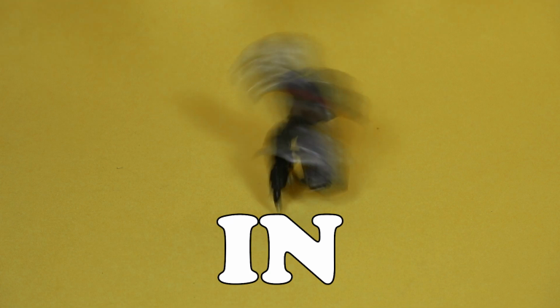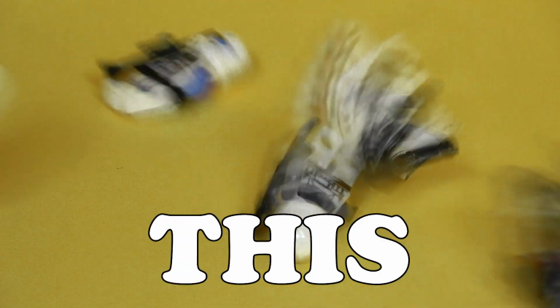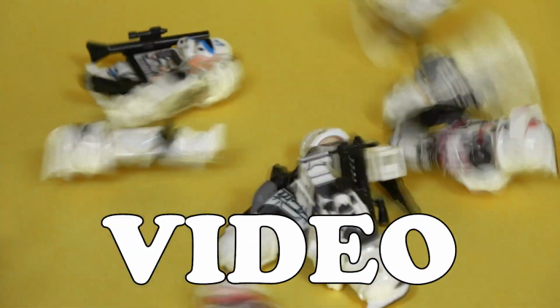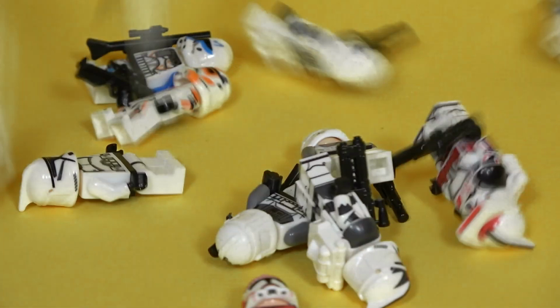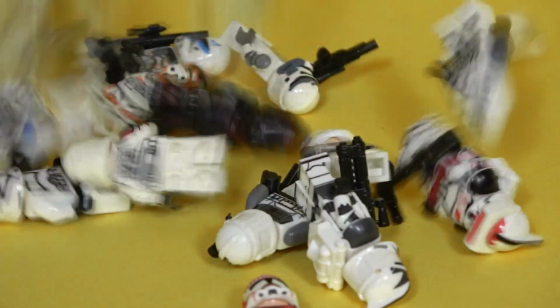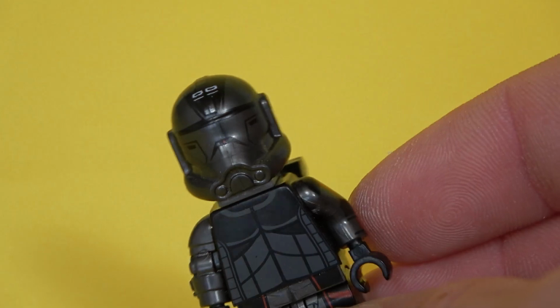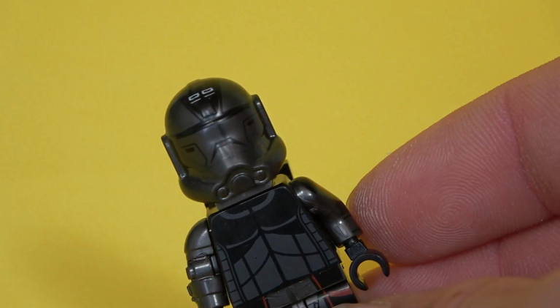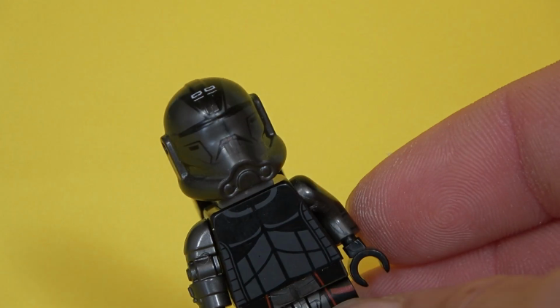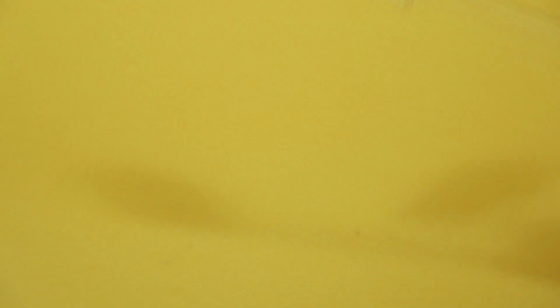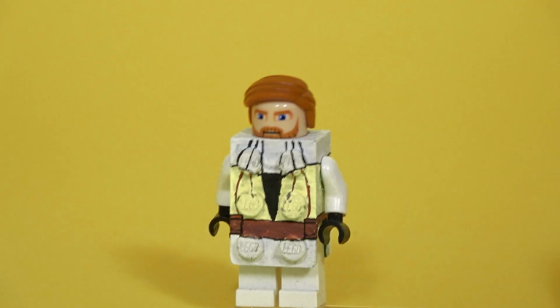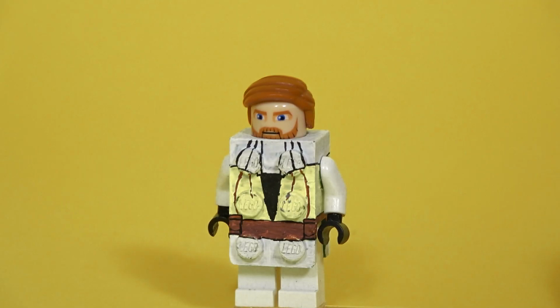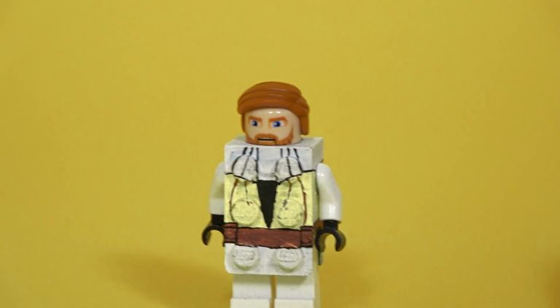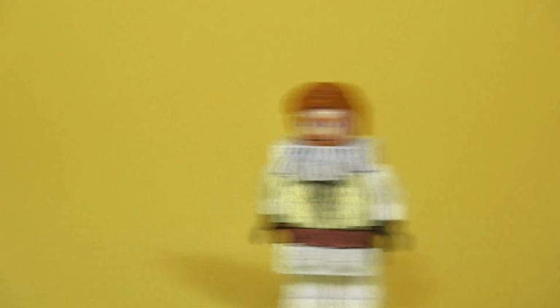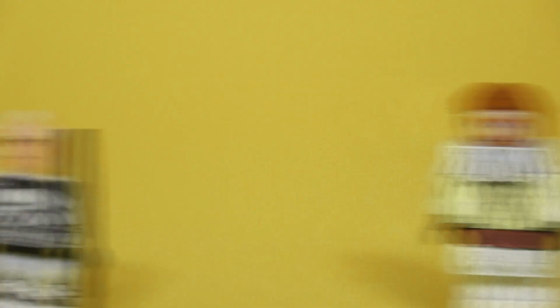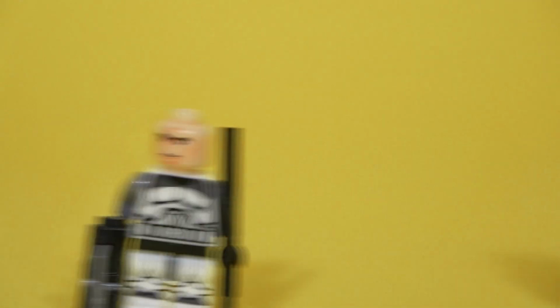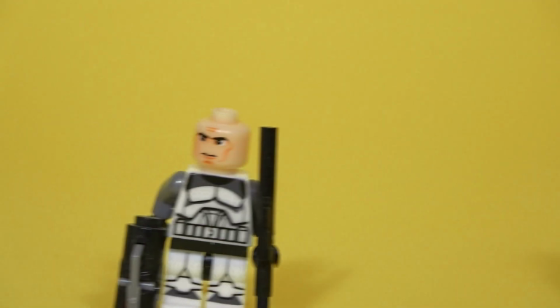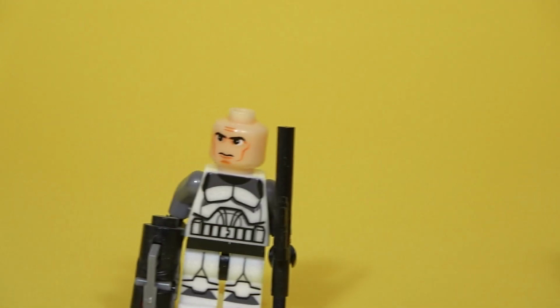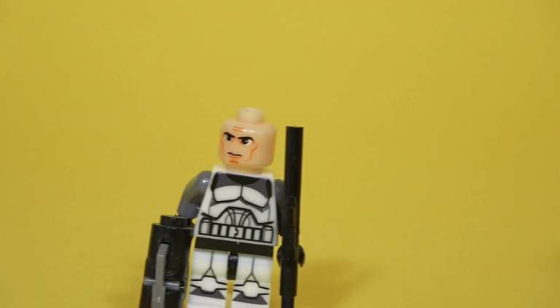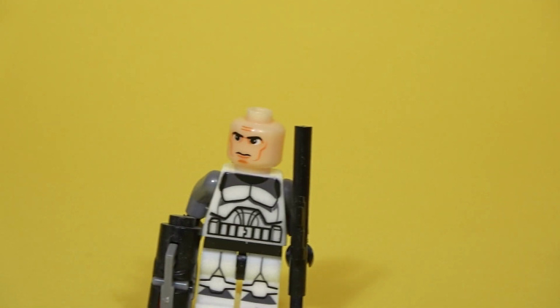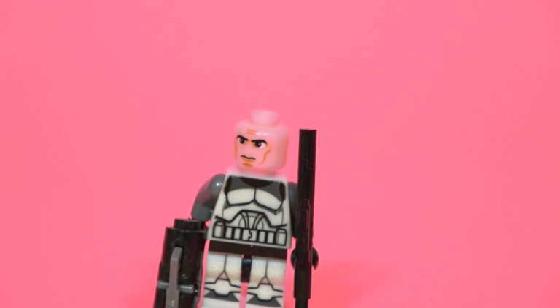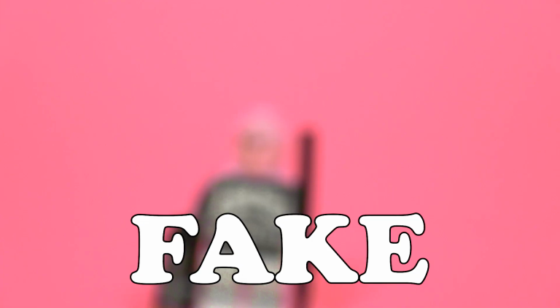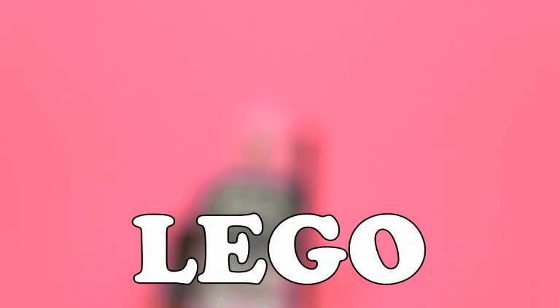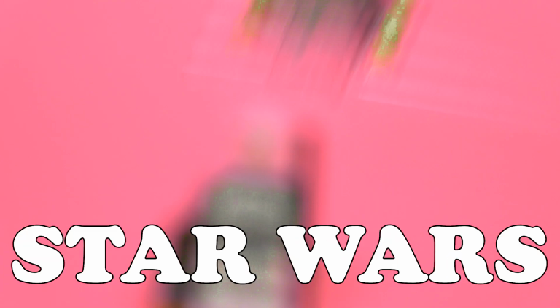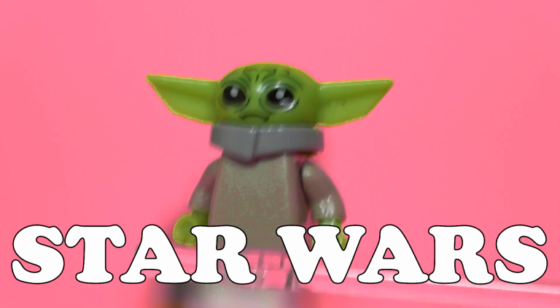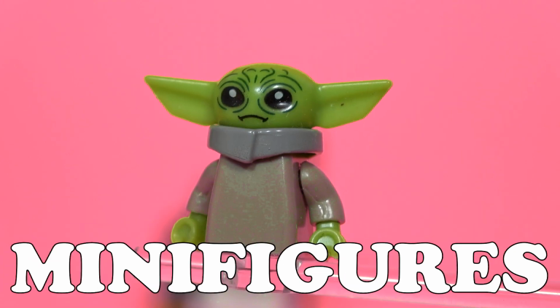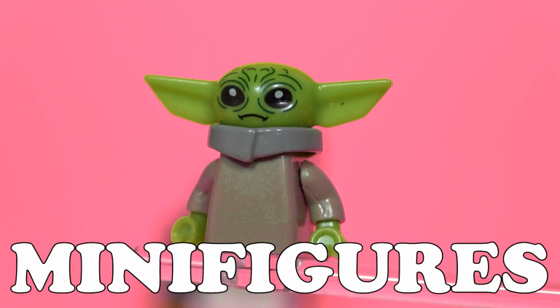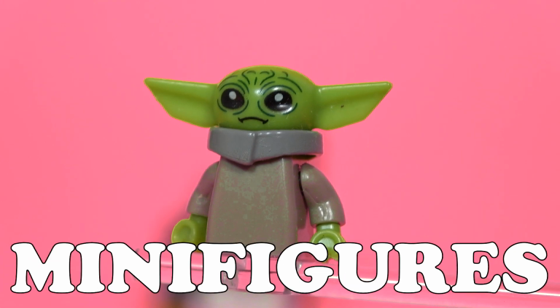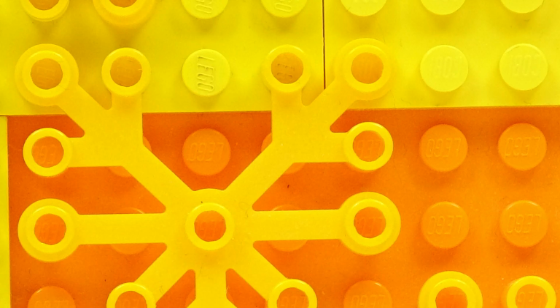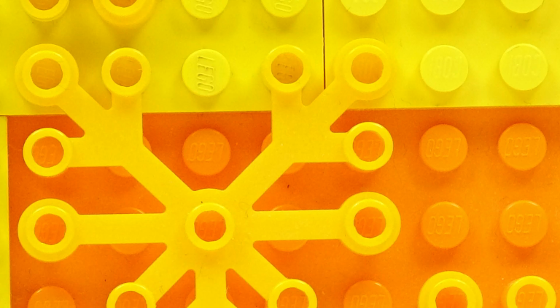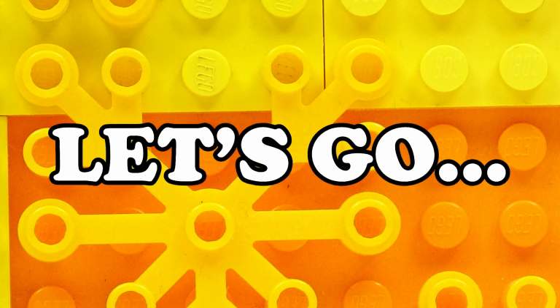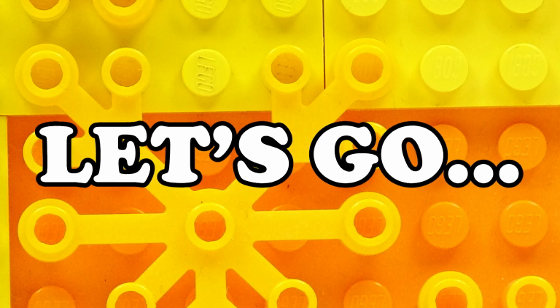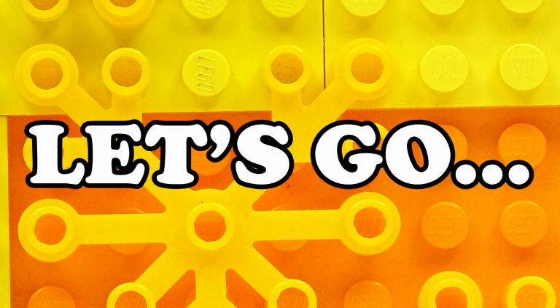In this video, we're gonna be looking at 10 of the funniest fake LEGO Star Wars minifigures. Let's go!